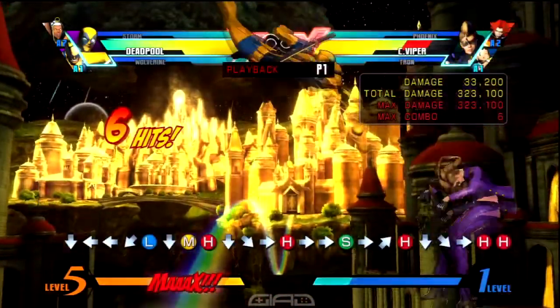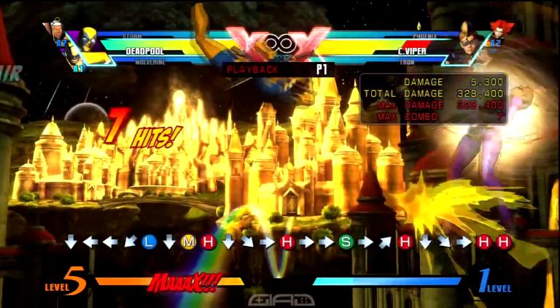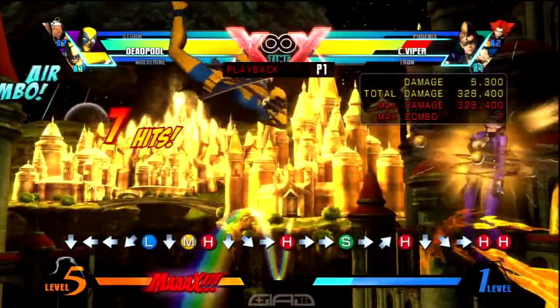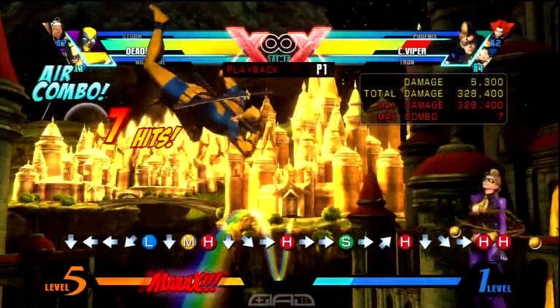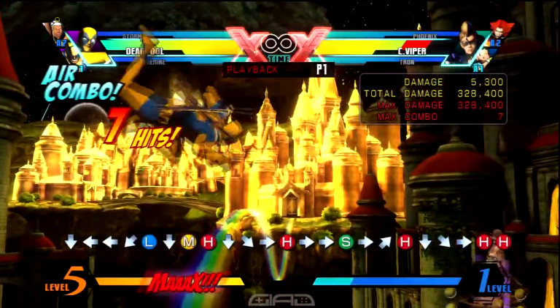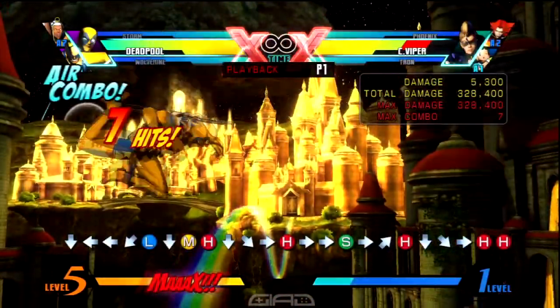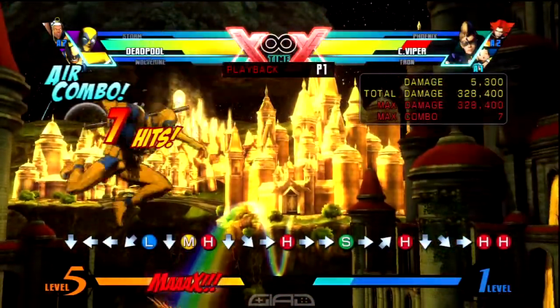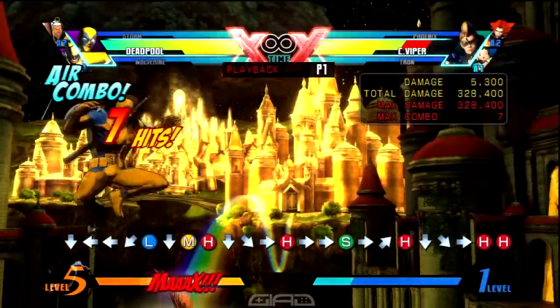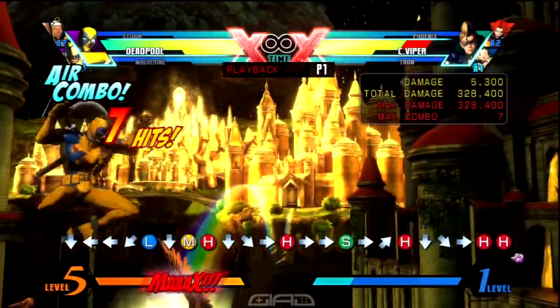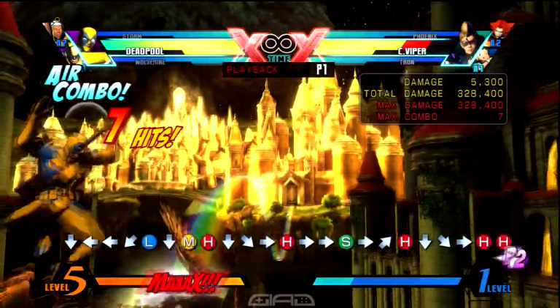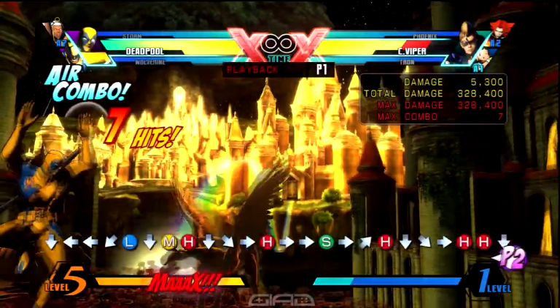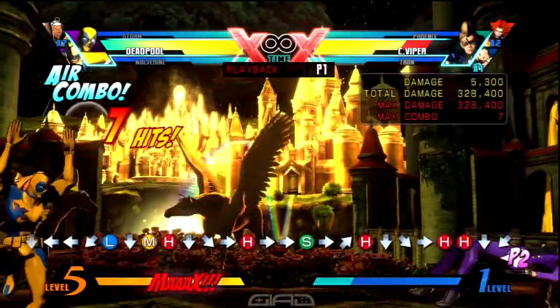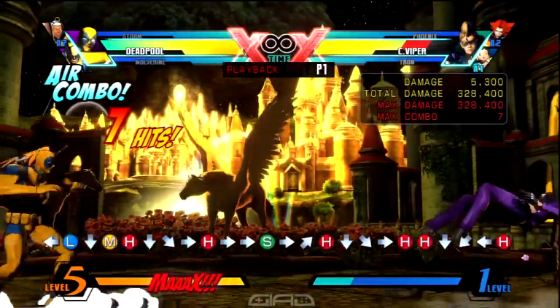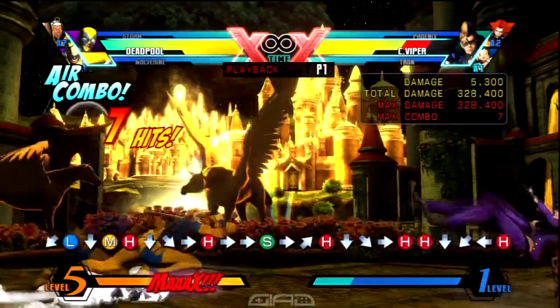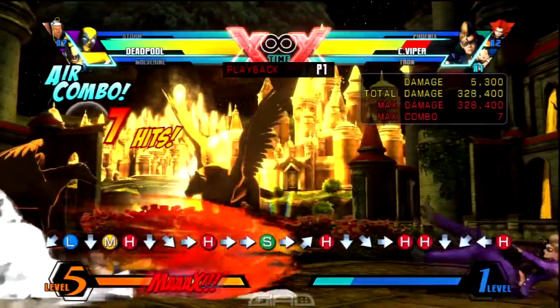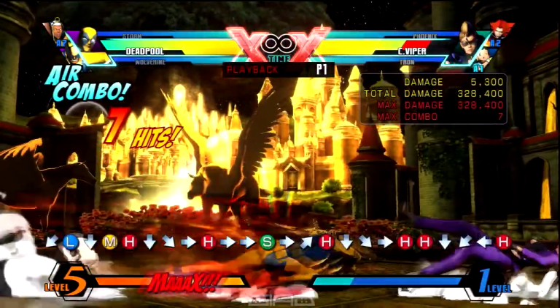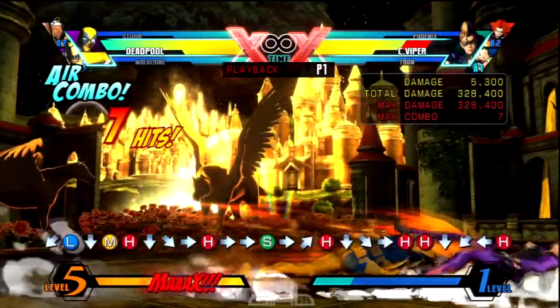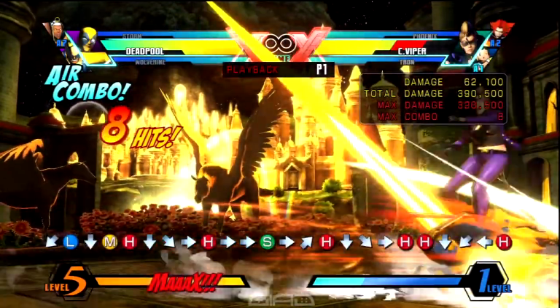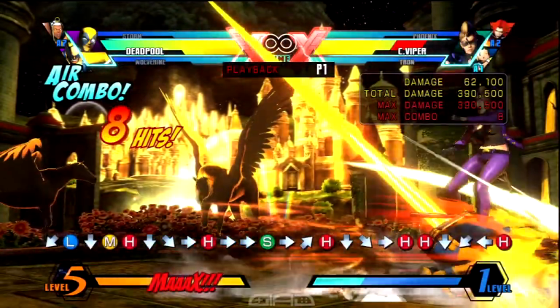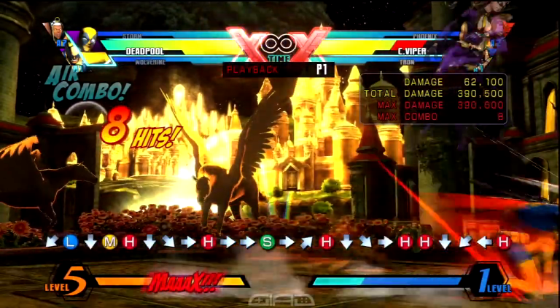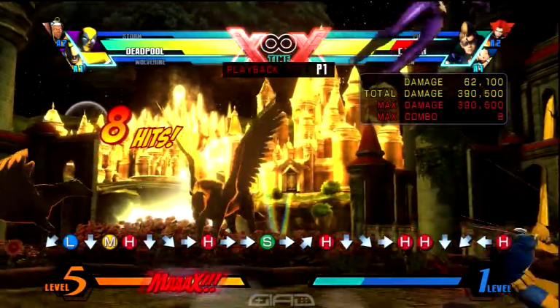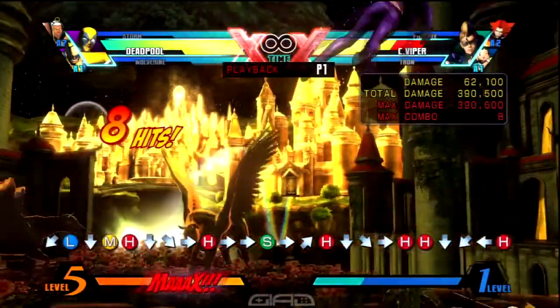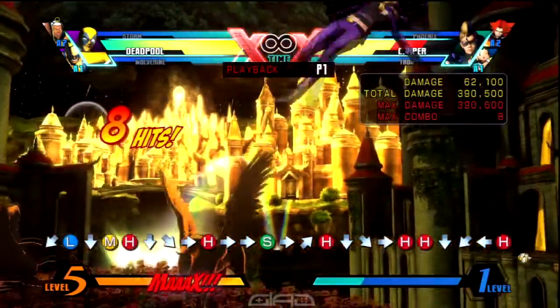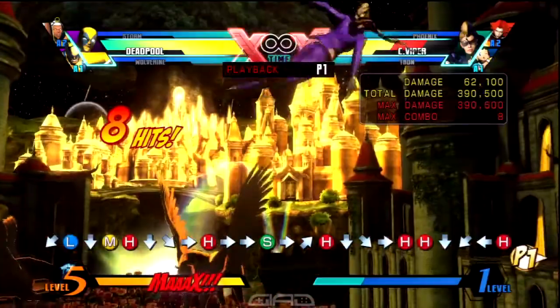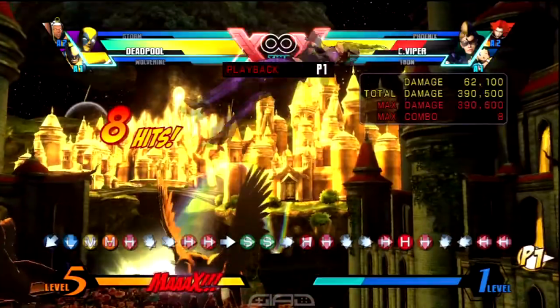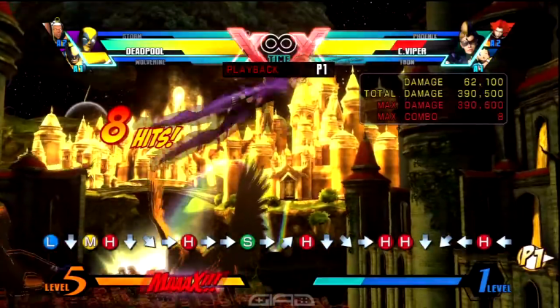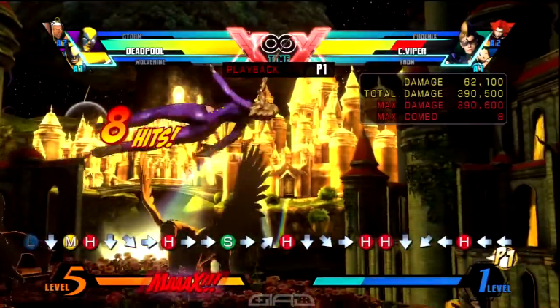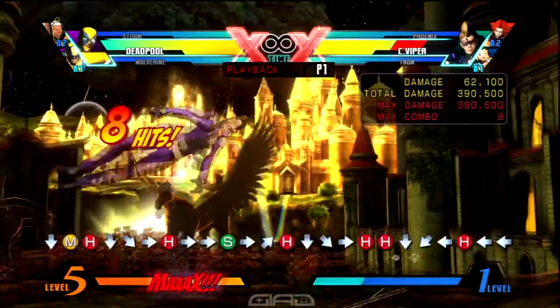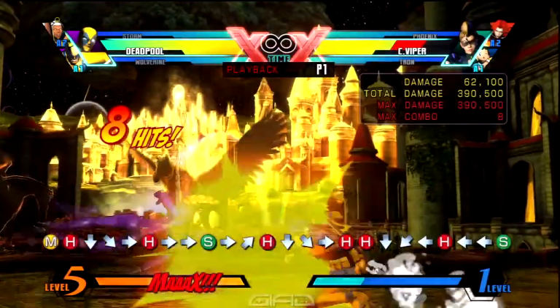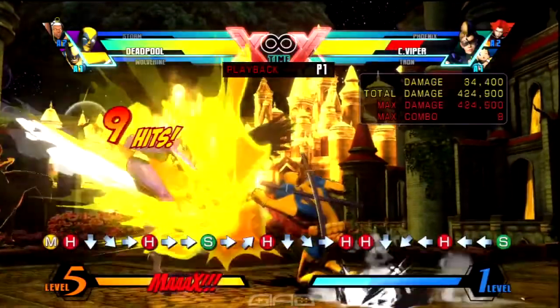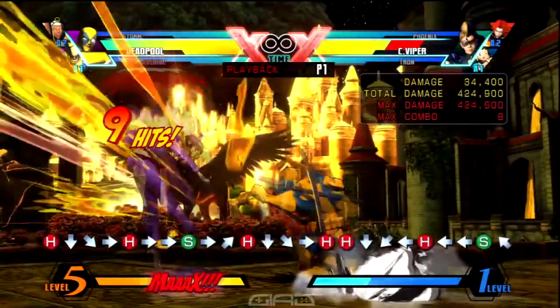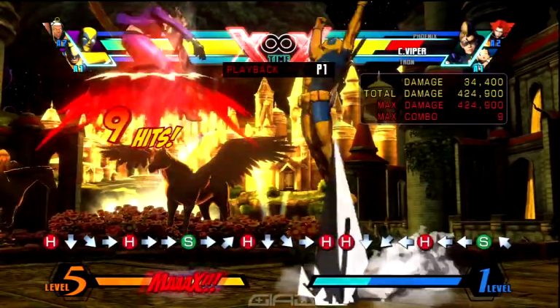But then you want to press H for Ninja Gift, and then you'll land. And then you want to do standing quarter circle back, heavy — Quick Work.